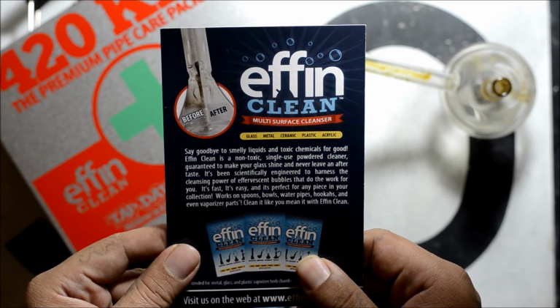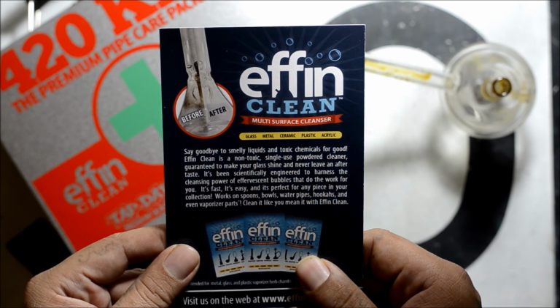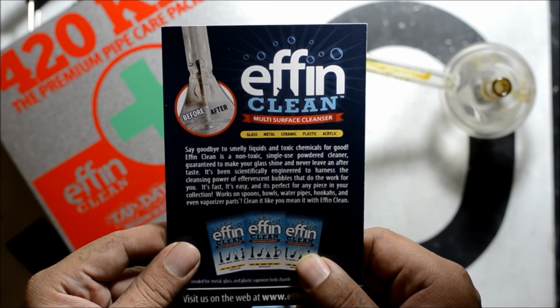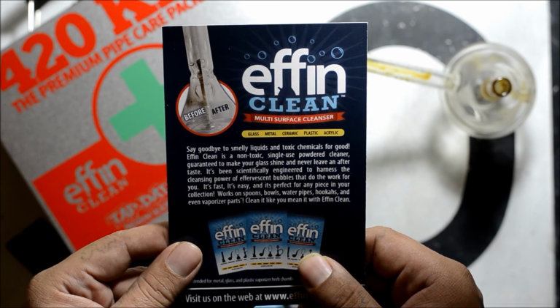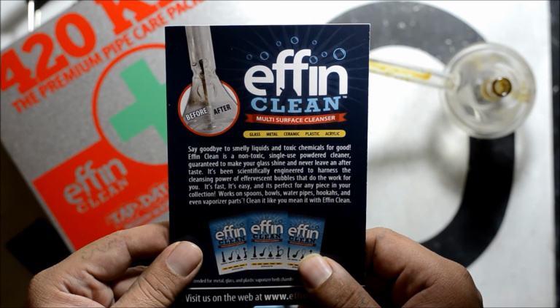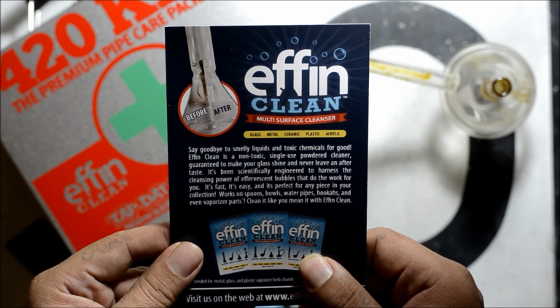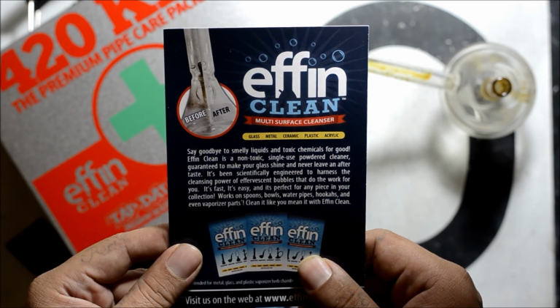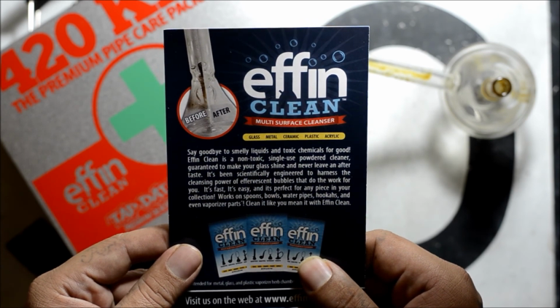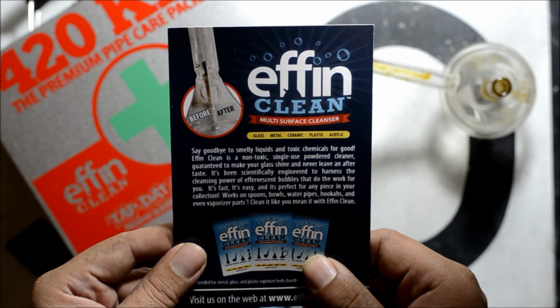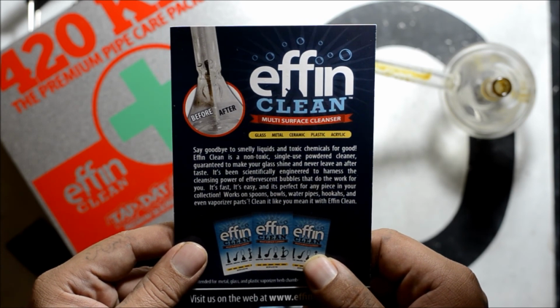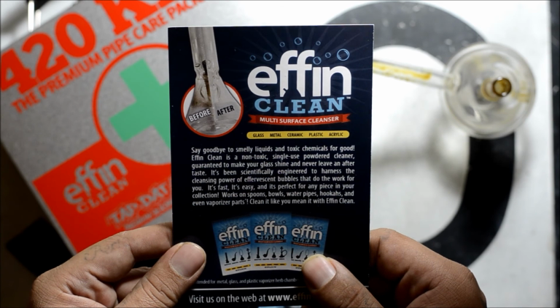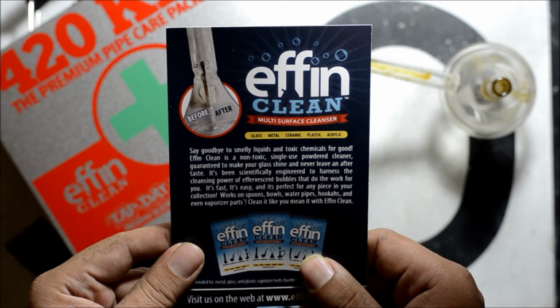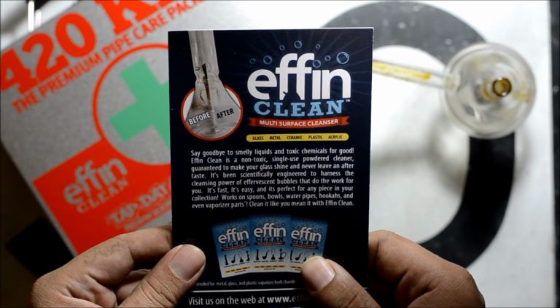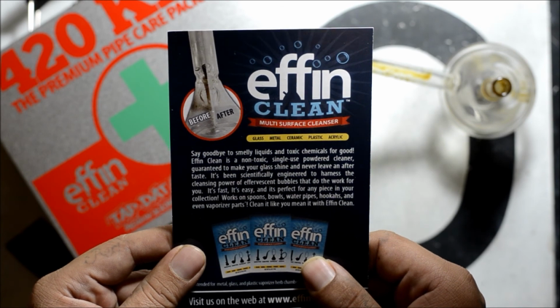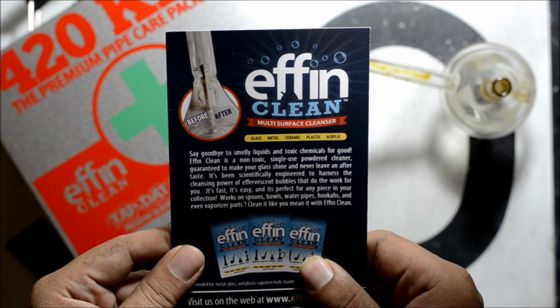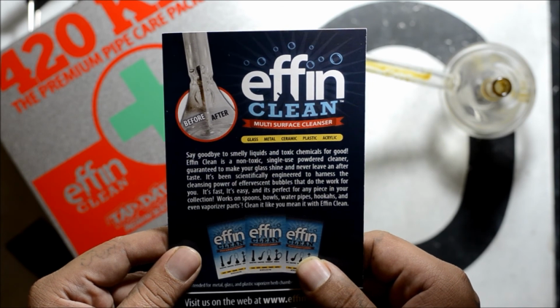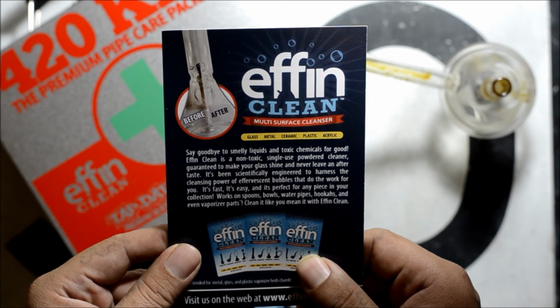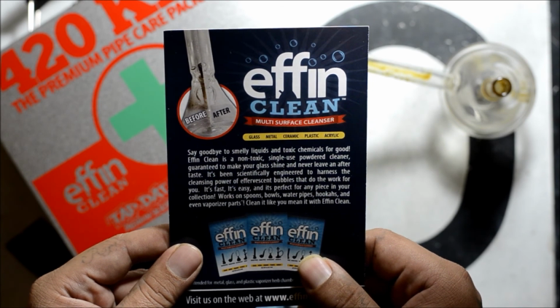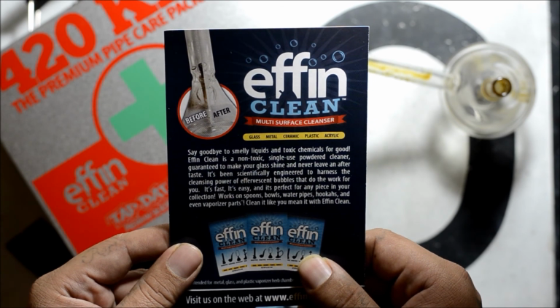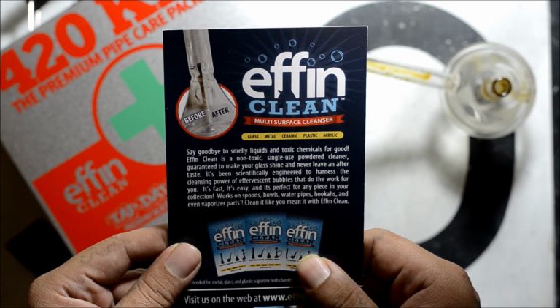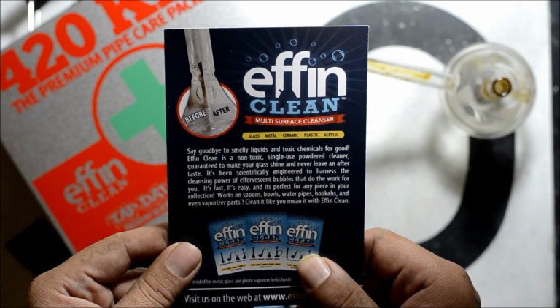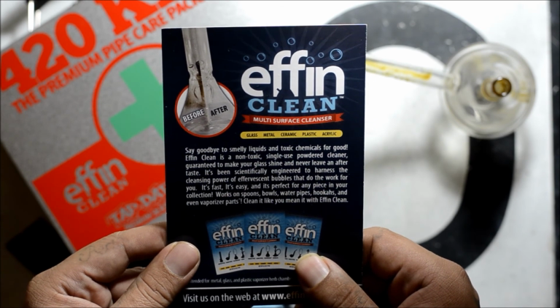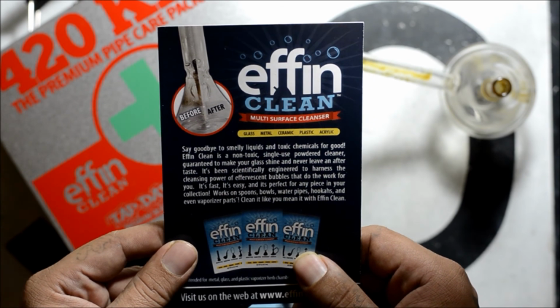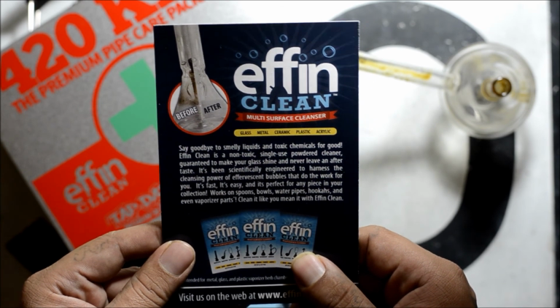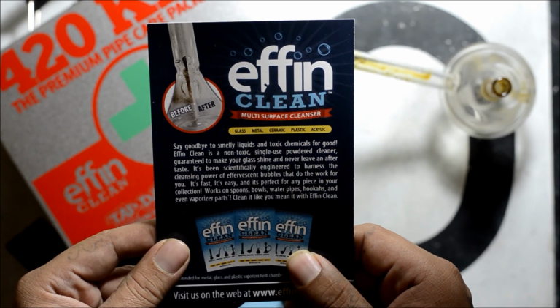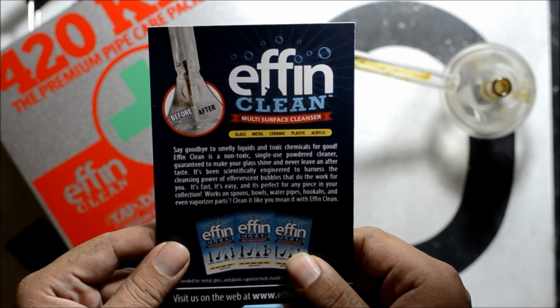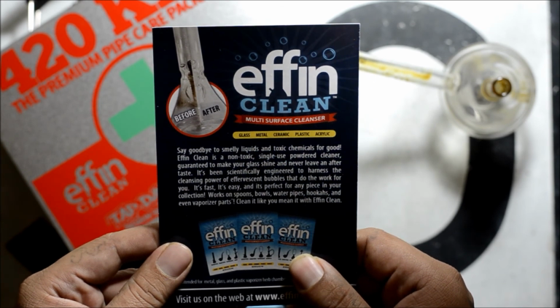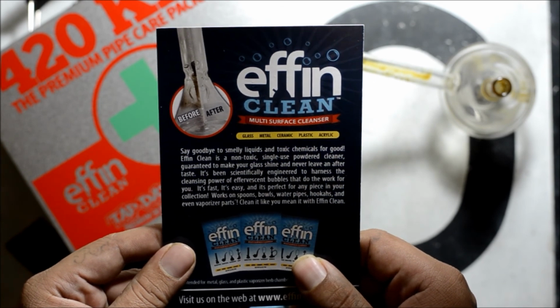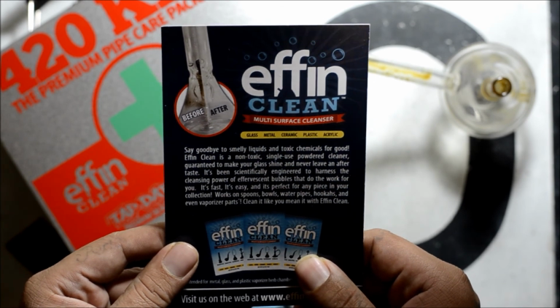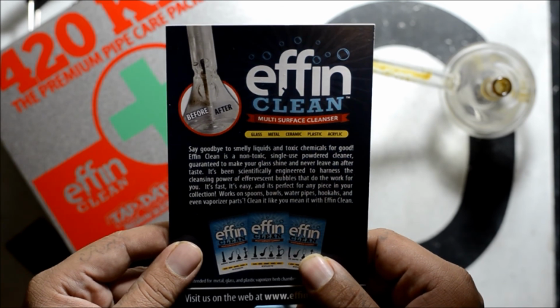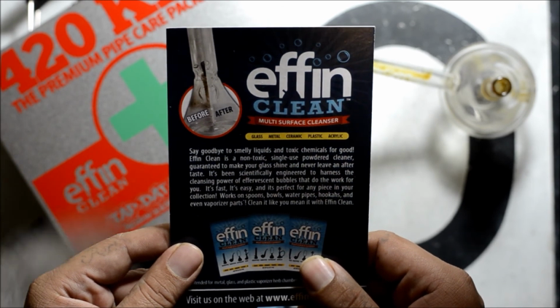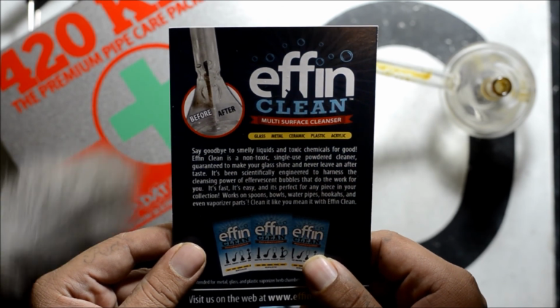Works on spoons, bowls, water pipes, hookahs, and even vaporizer parts. Clean it like you mean it with FN Clean.